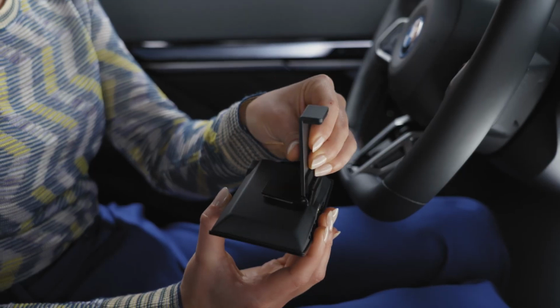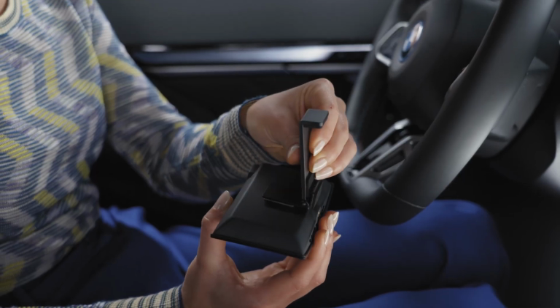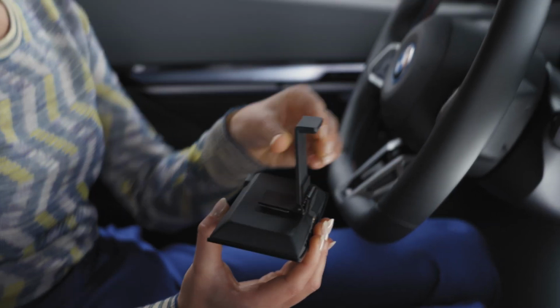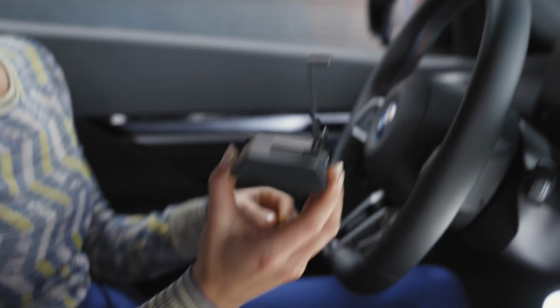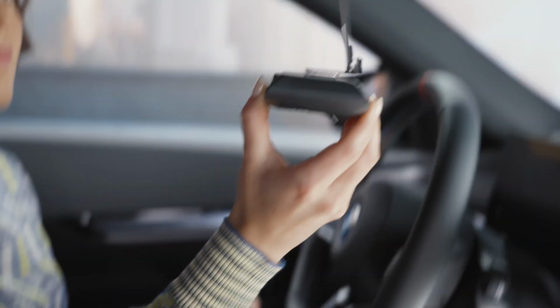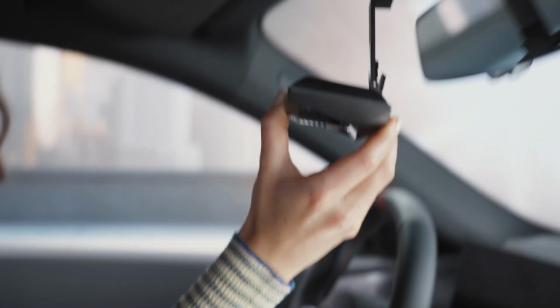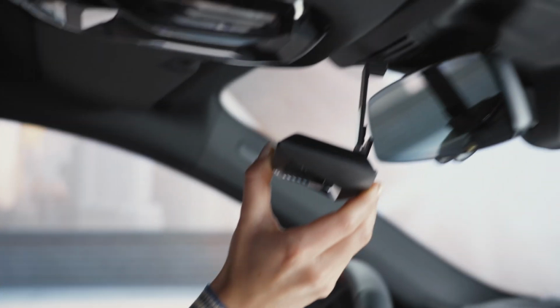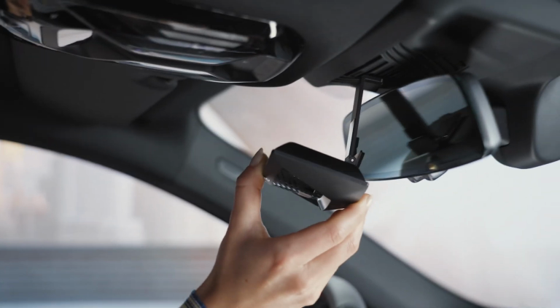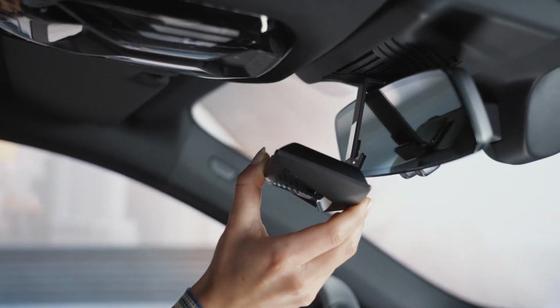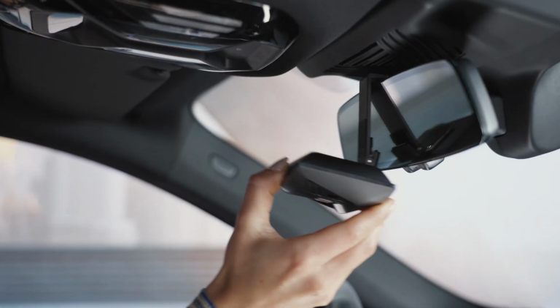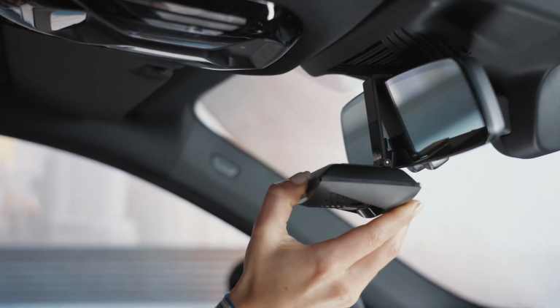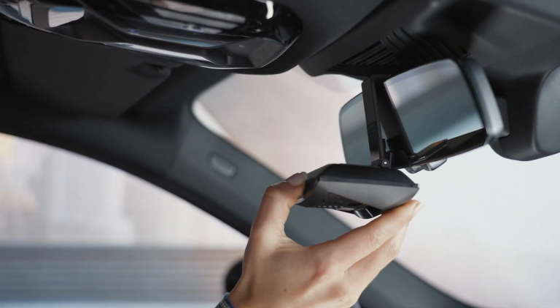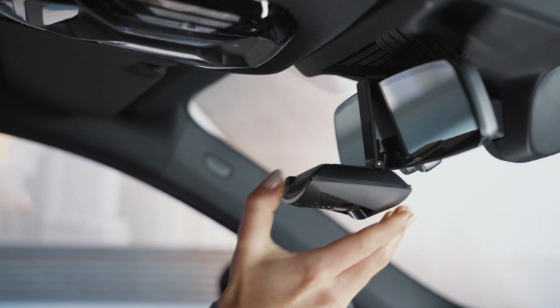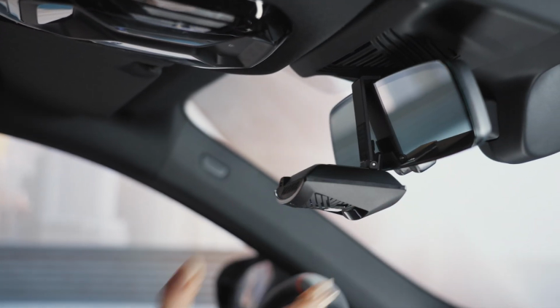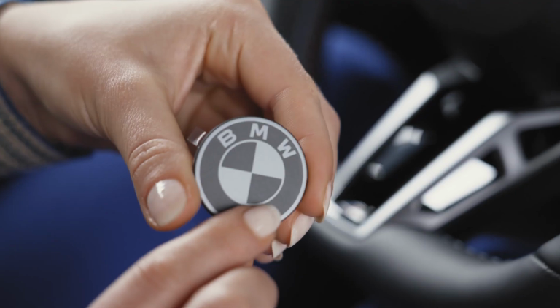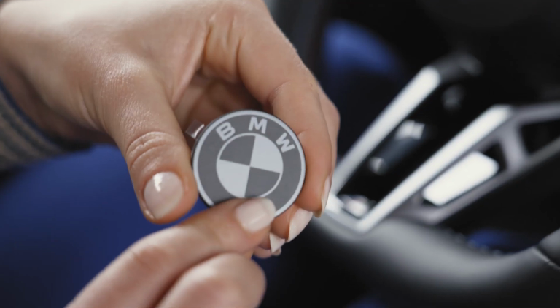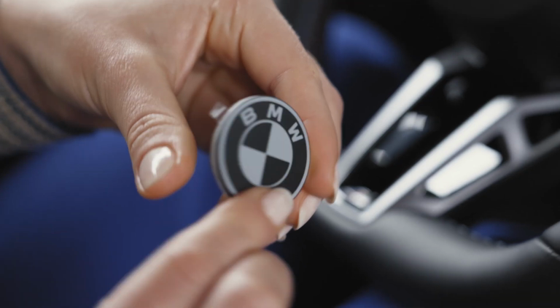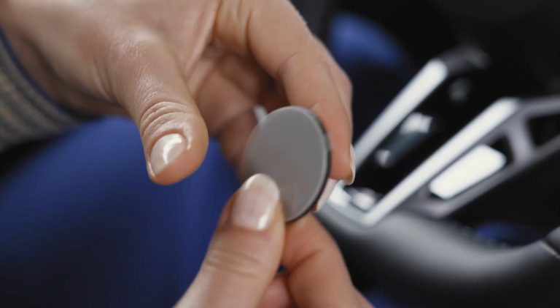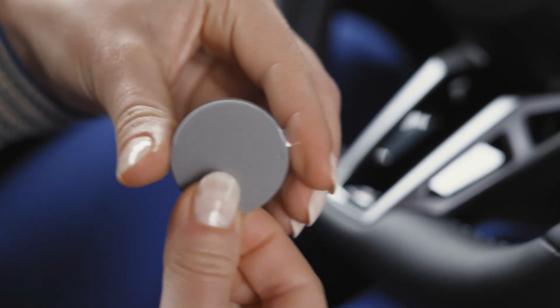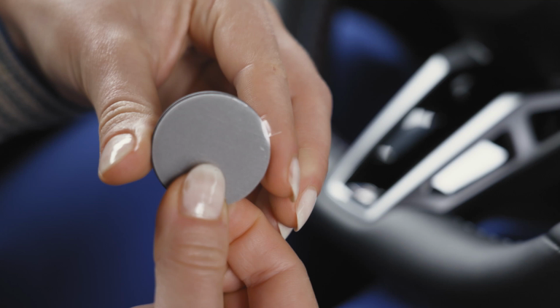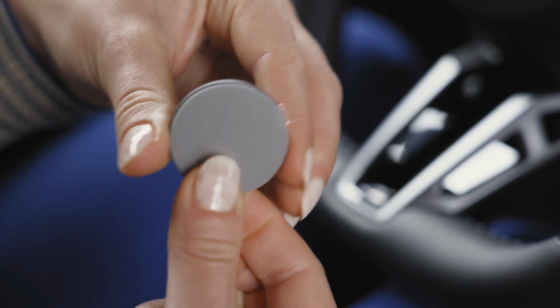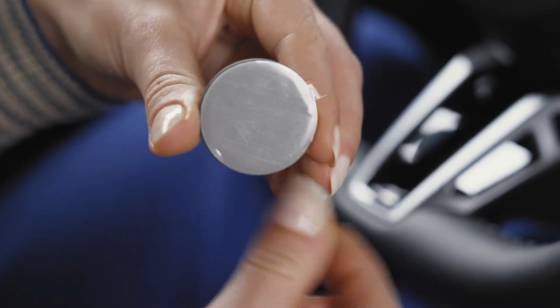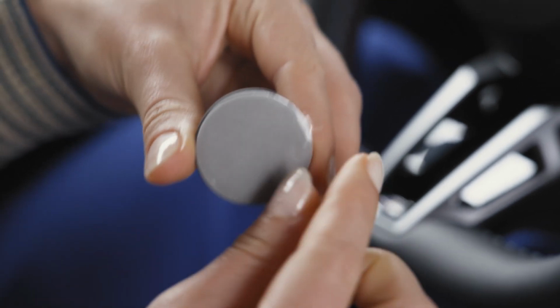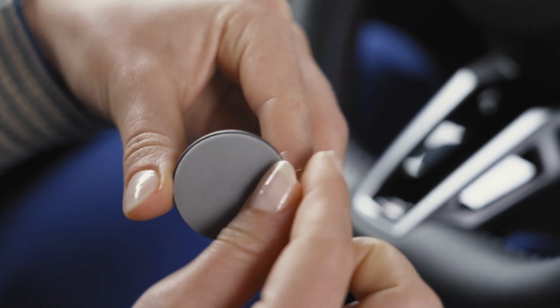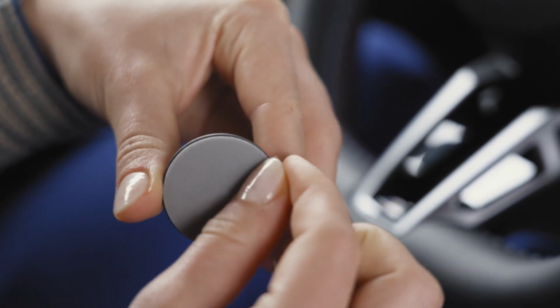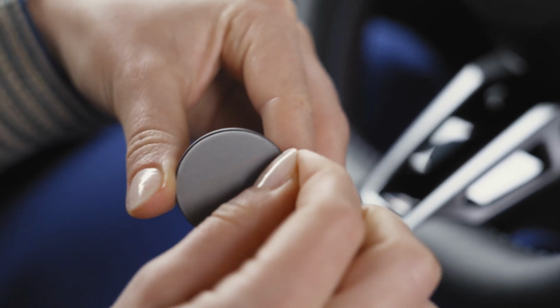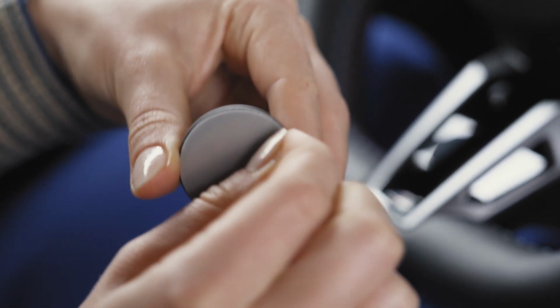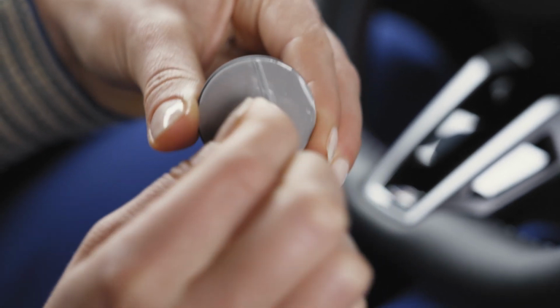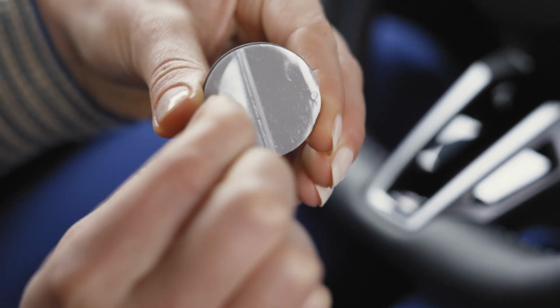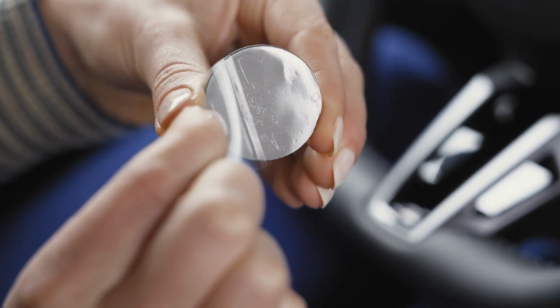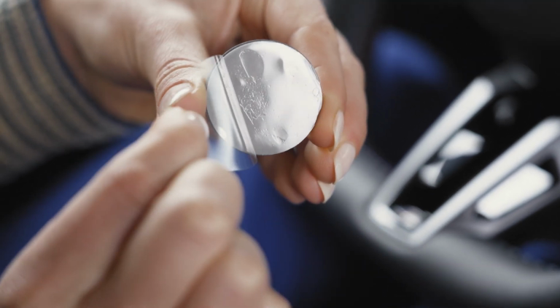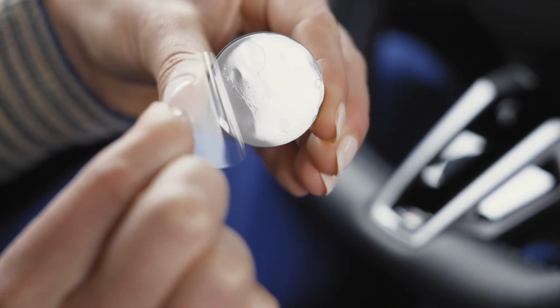A metal hook to simply hang it on the rear mirror, or two metal plates to stick, for example, on the panorama roof to mount the UV-C device there.